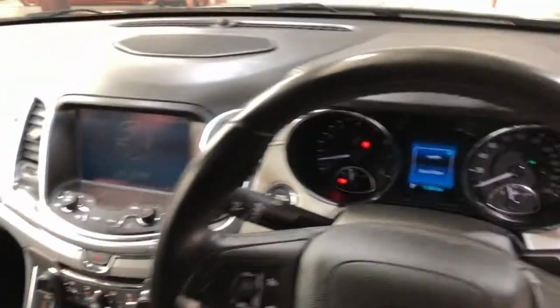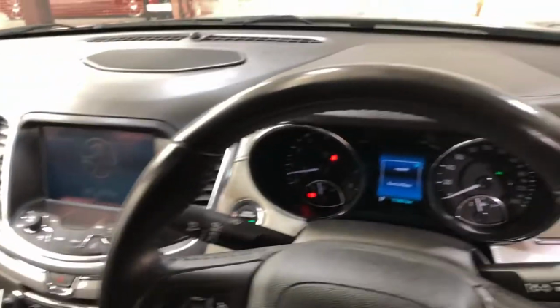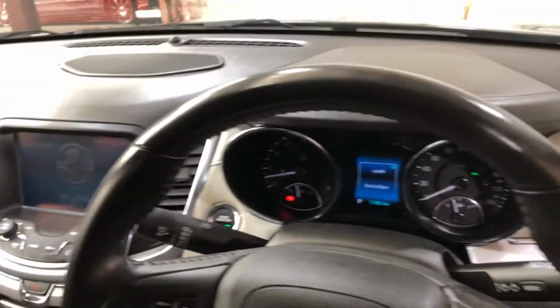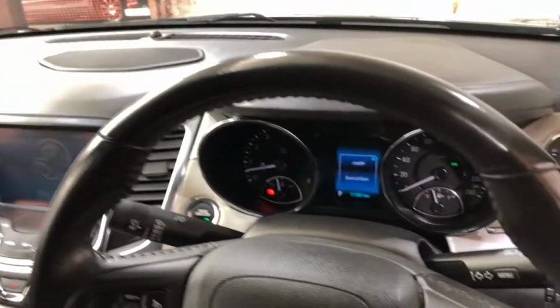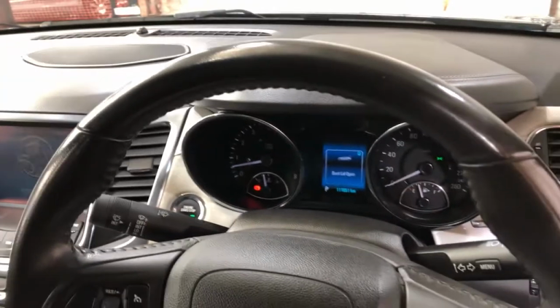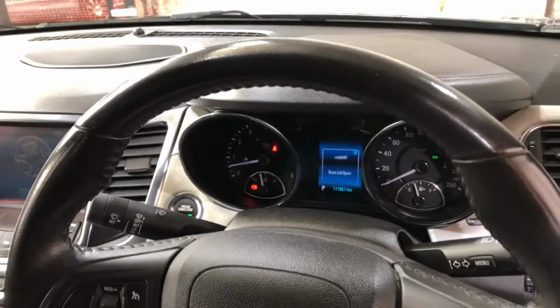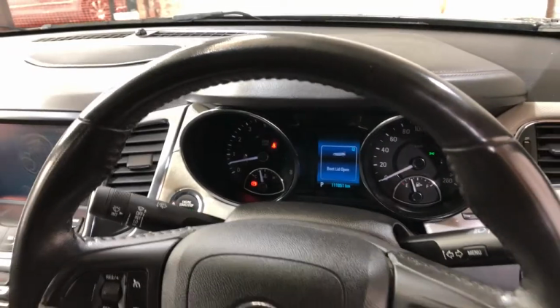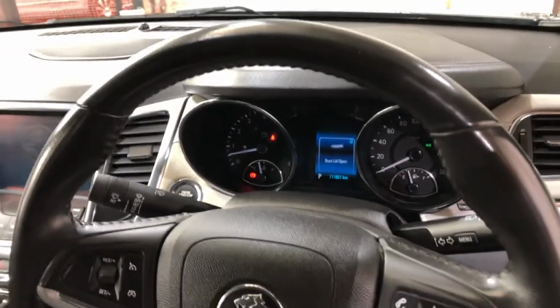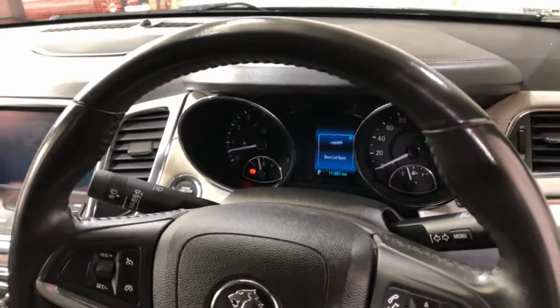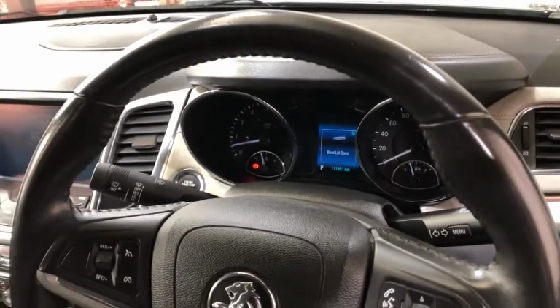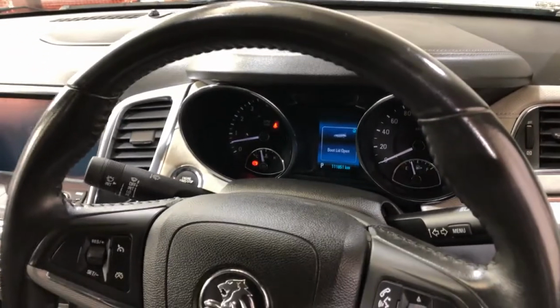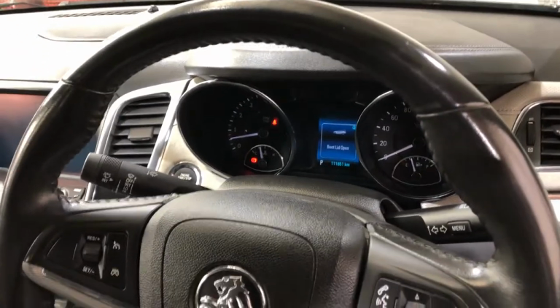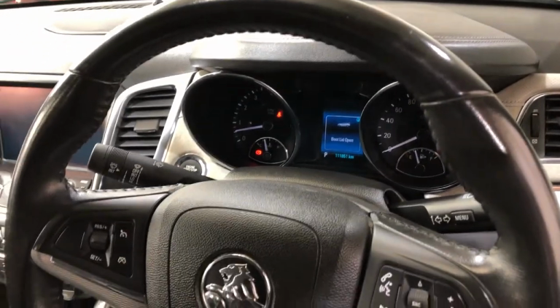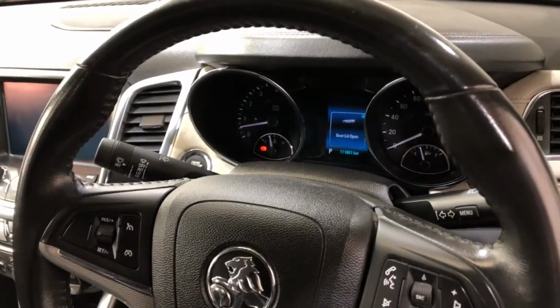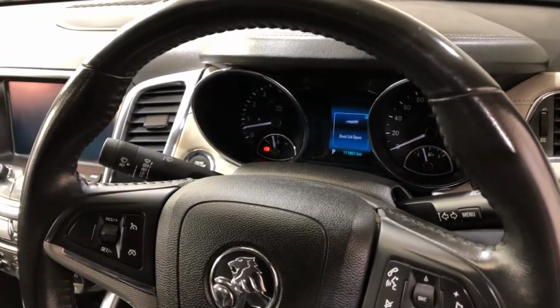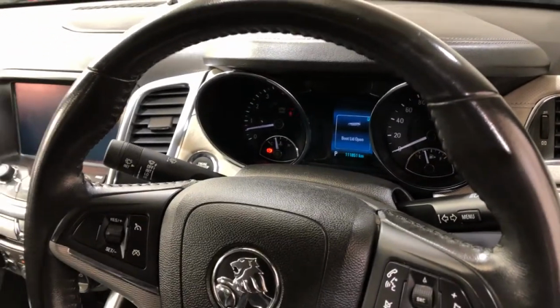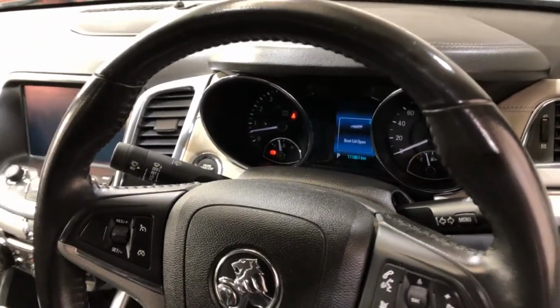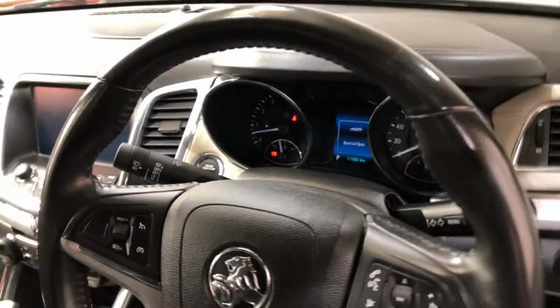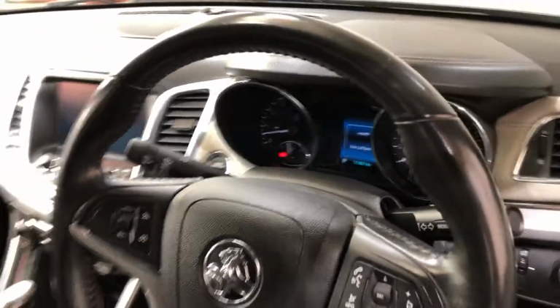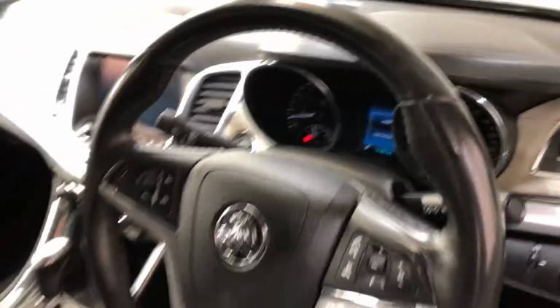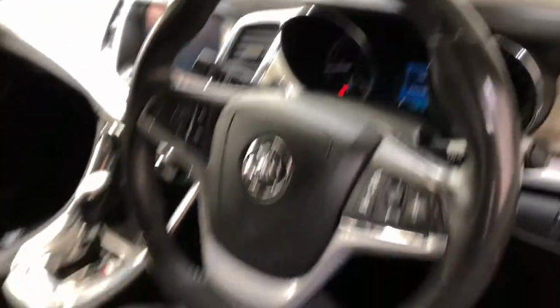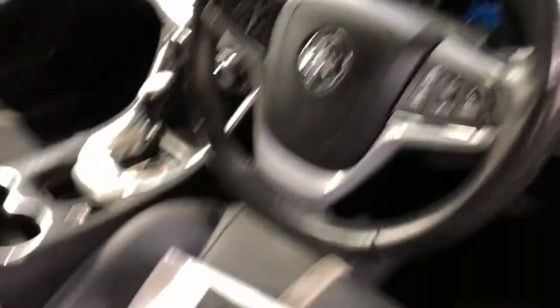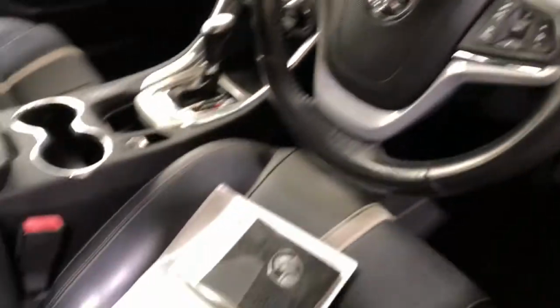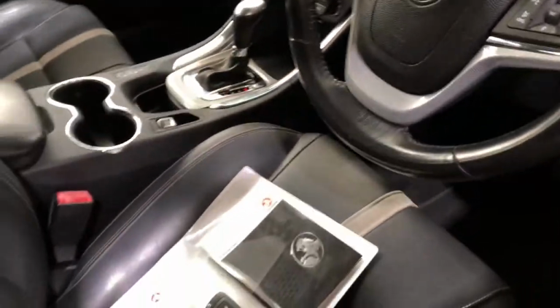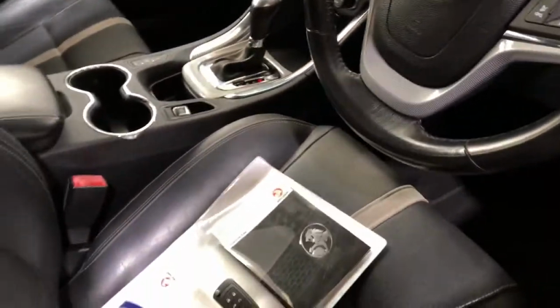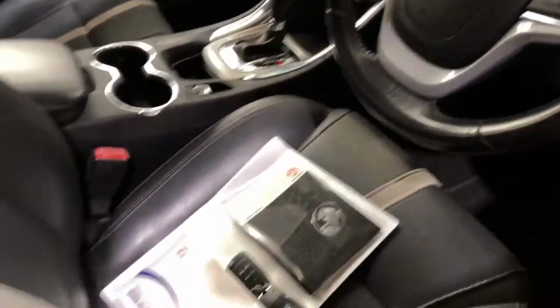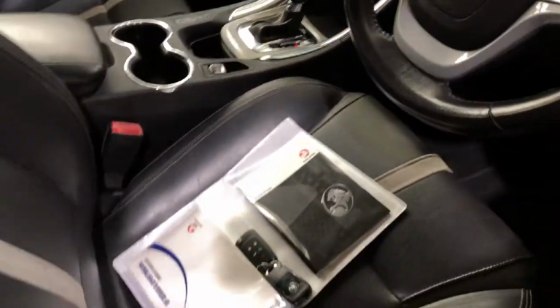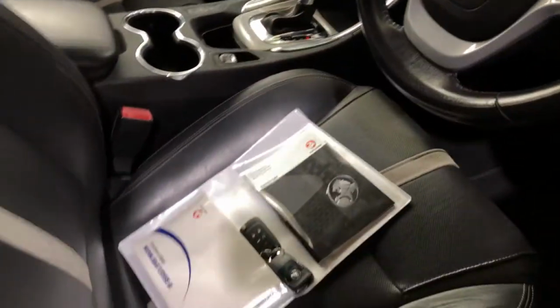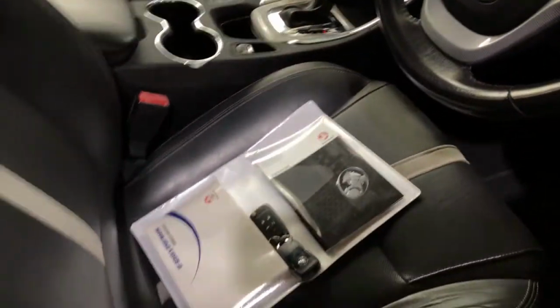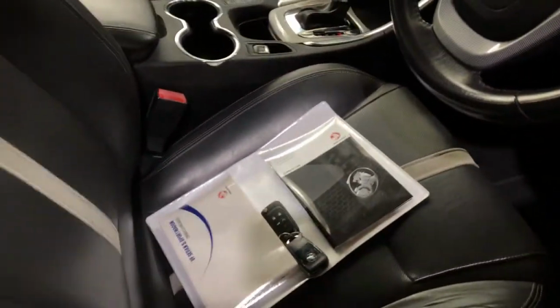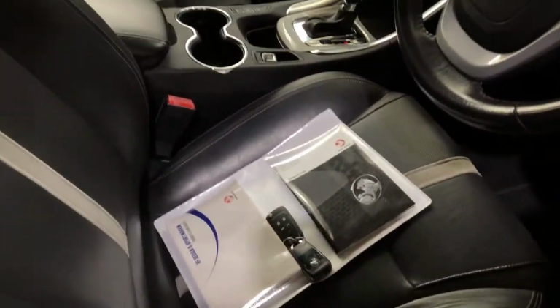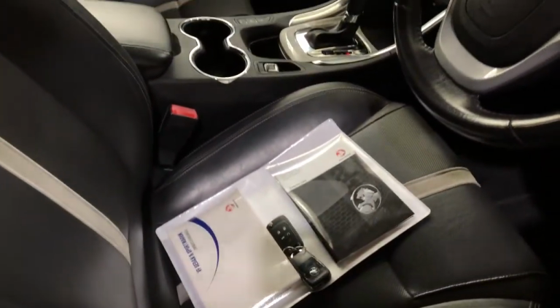This car comes with a low 111,000 kilometres on the clock with a full set of keys and a full set of books.